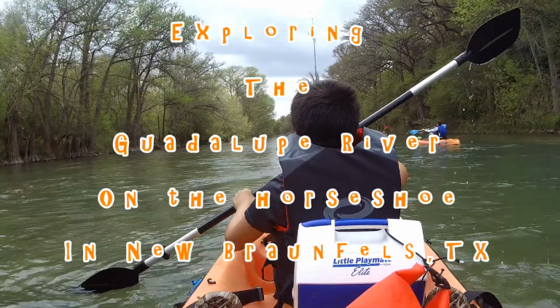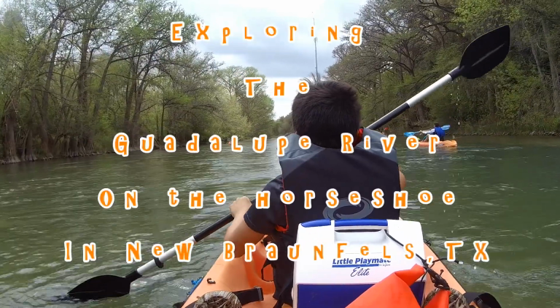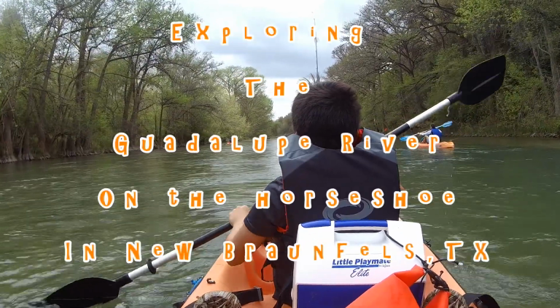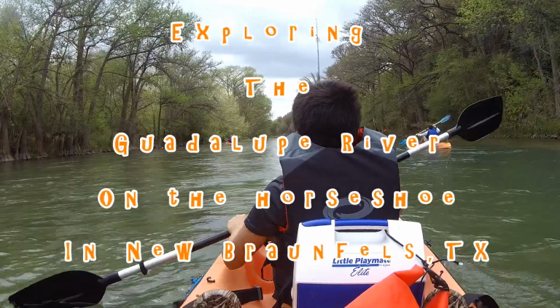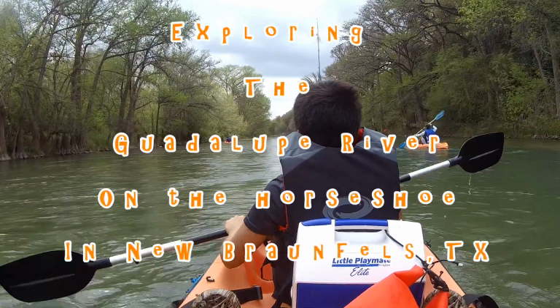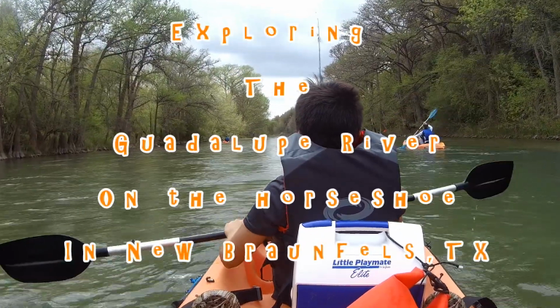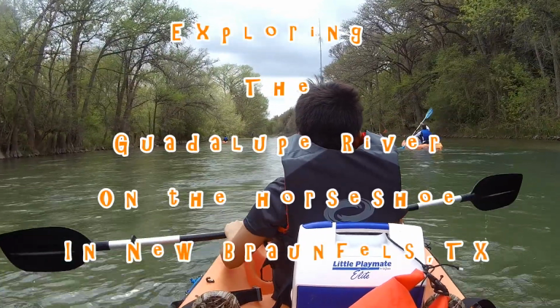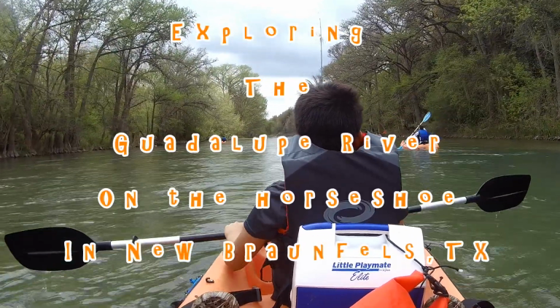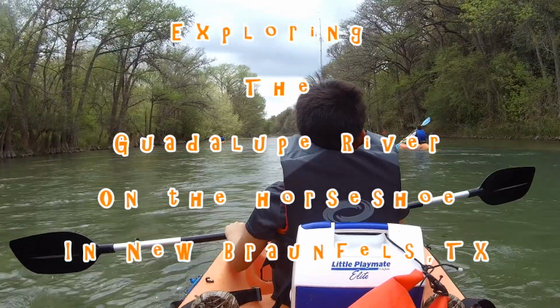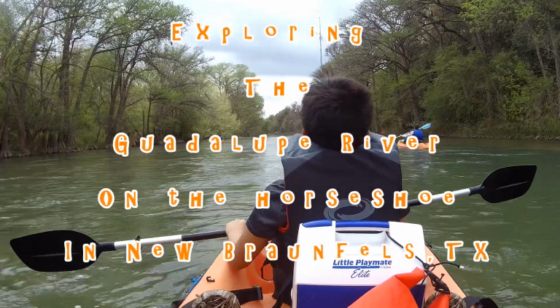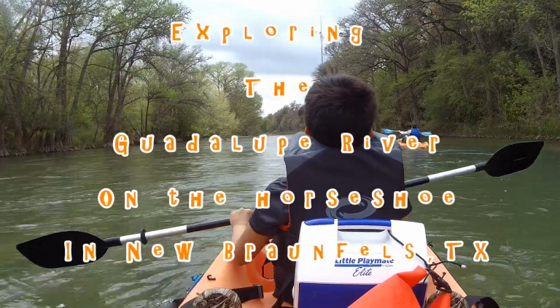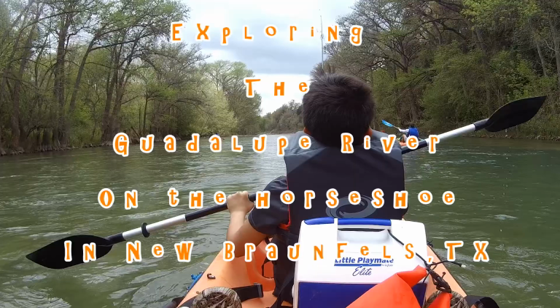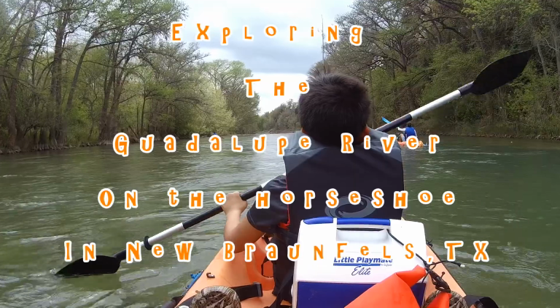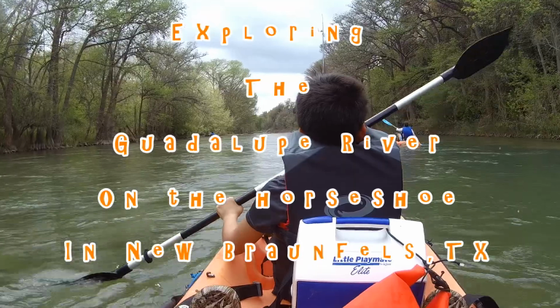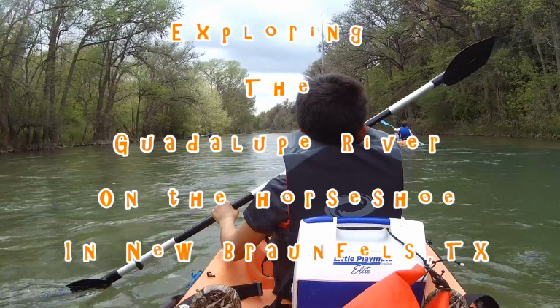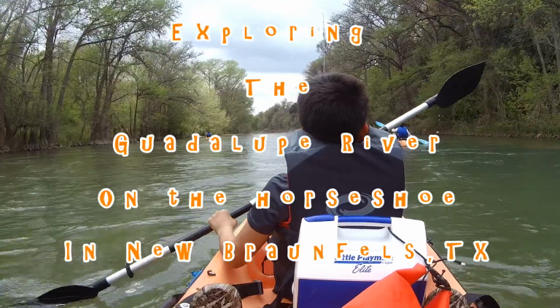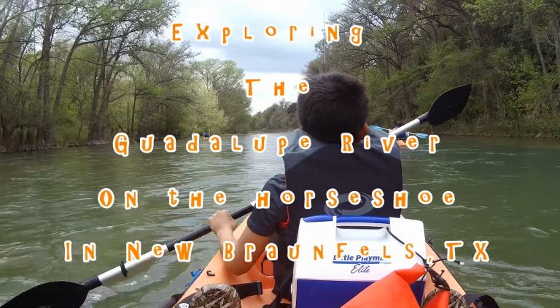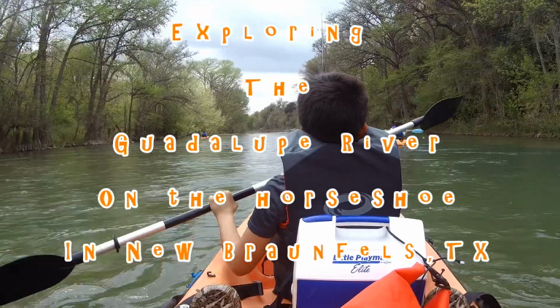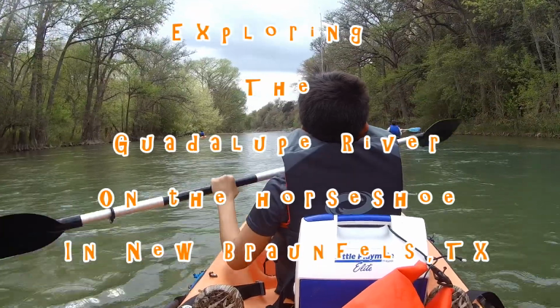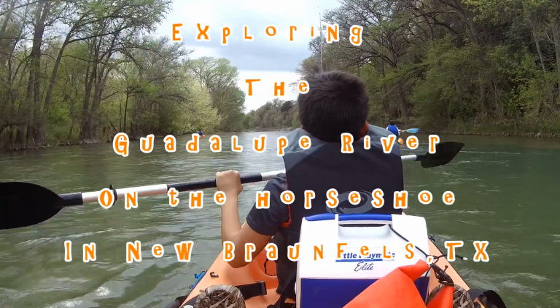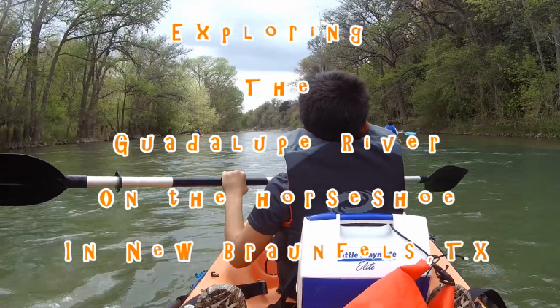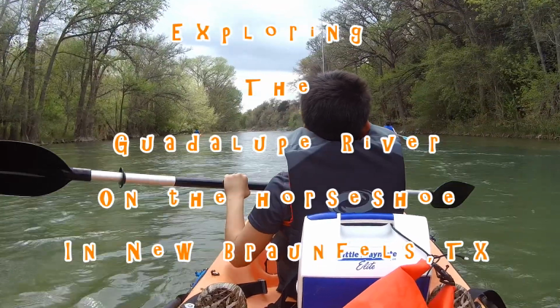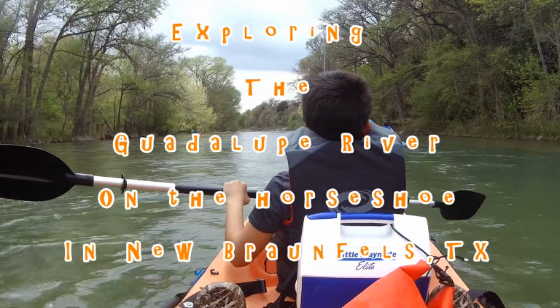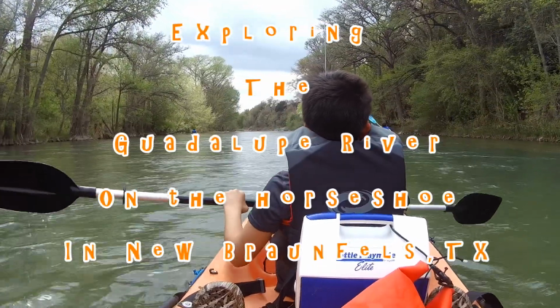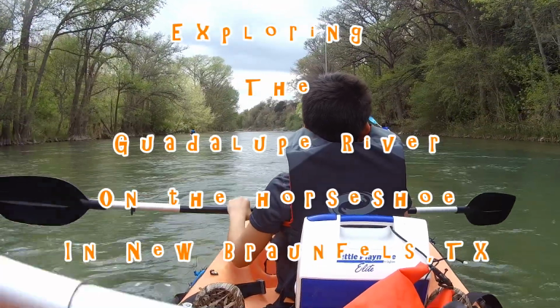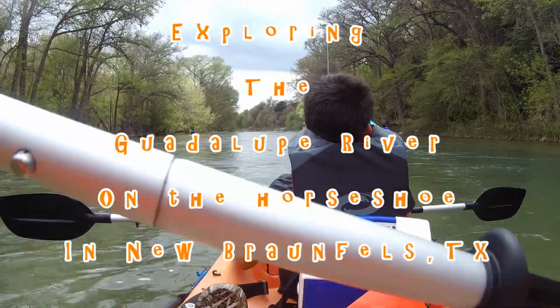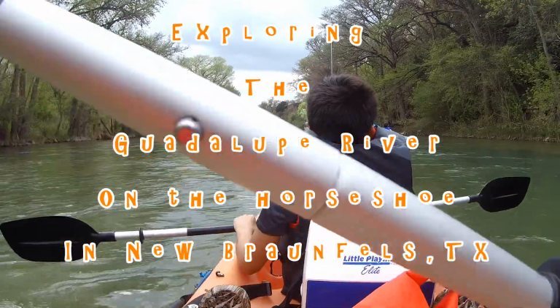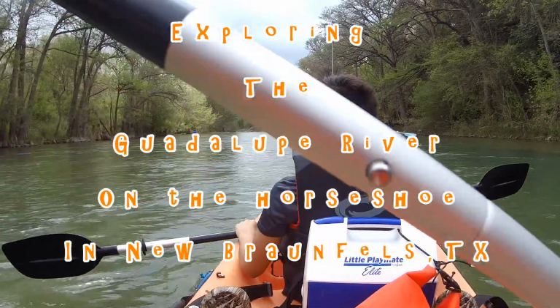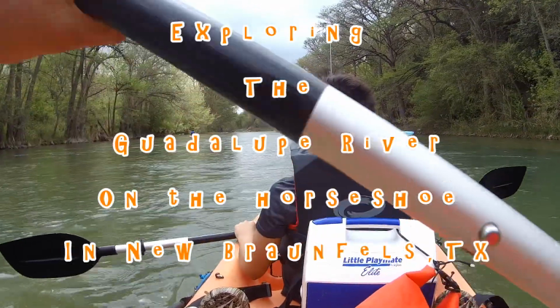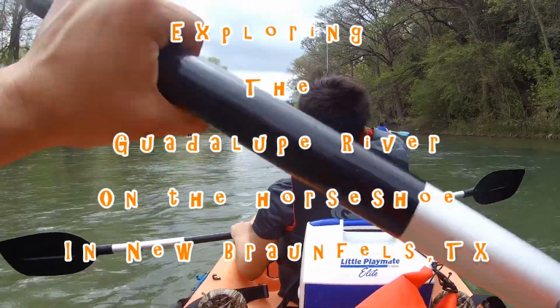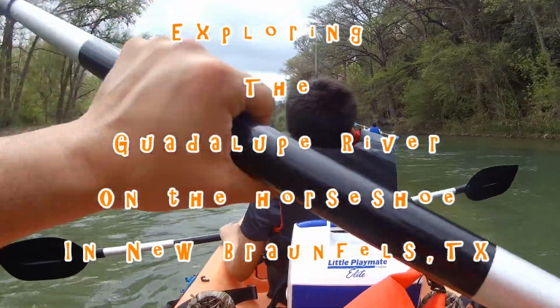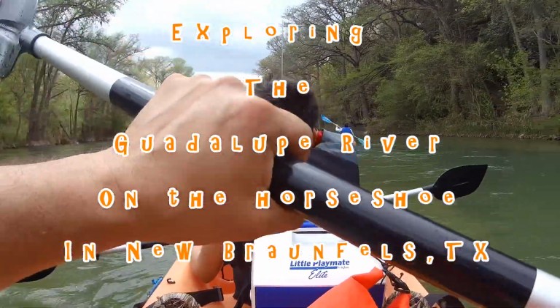Hey everyone, Texas Trail Maverick here. Today we head to one of Texas' most beautiful and pristine rivers, the Guadalupe.